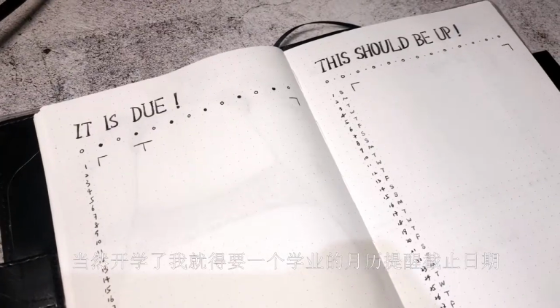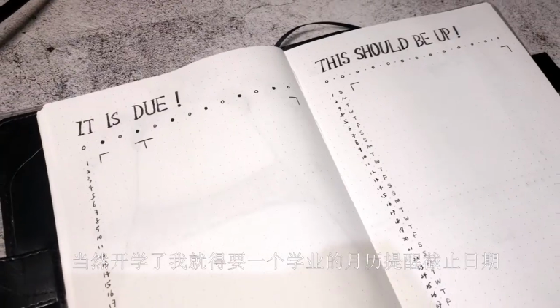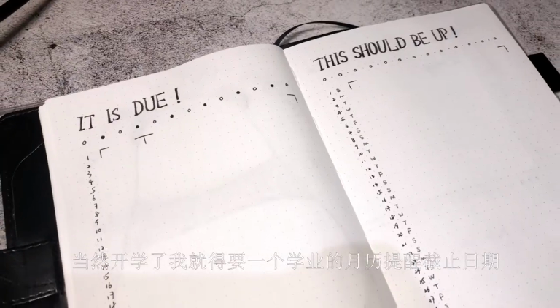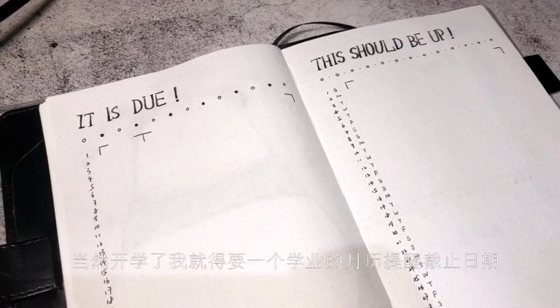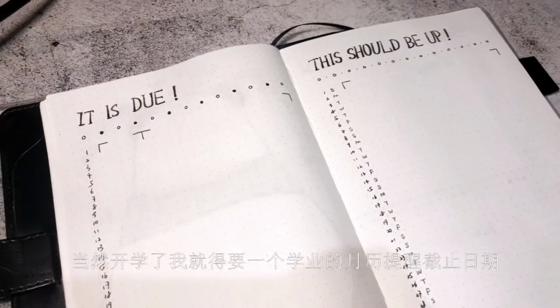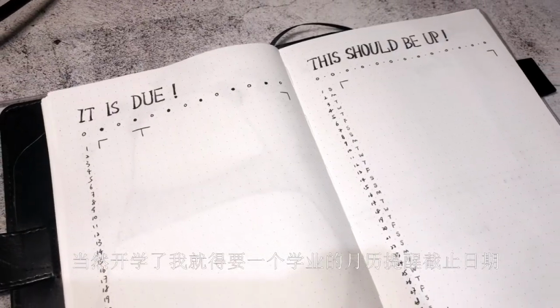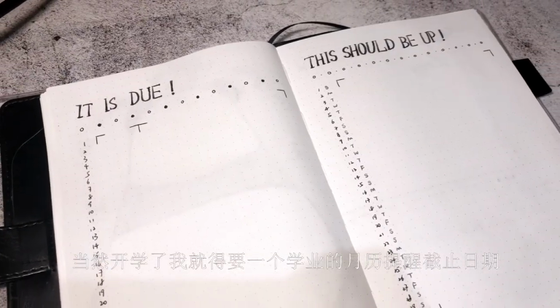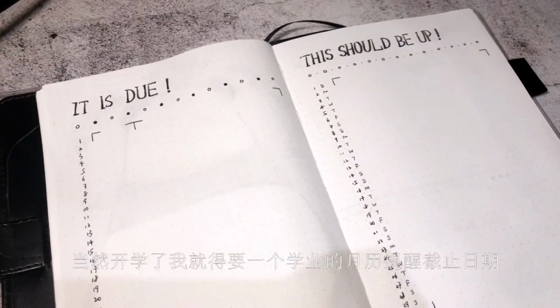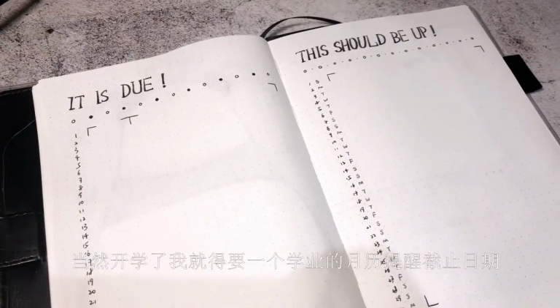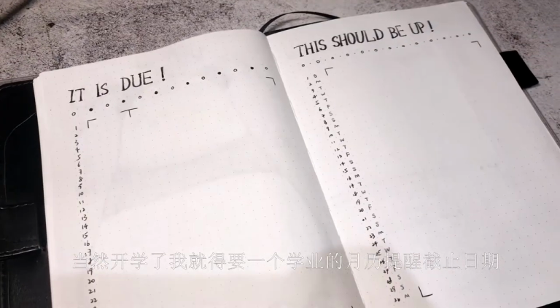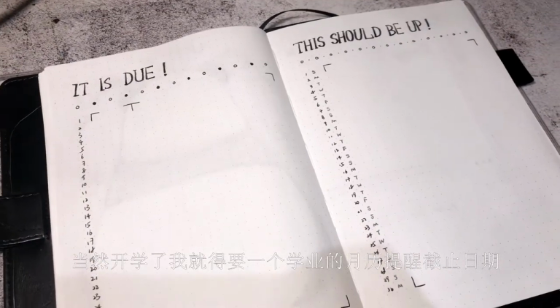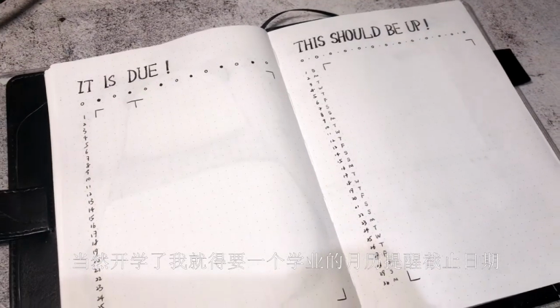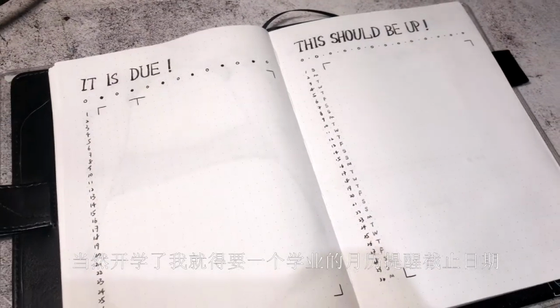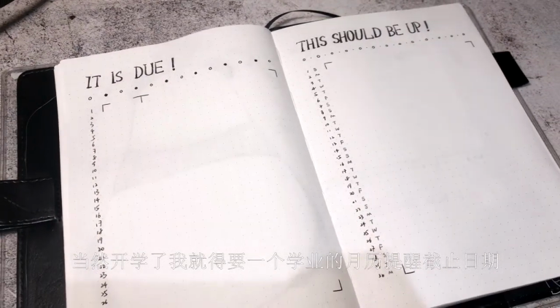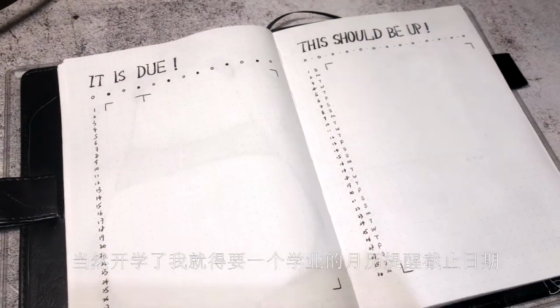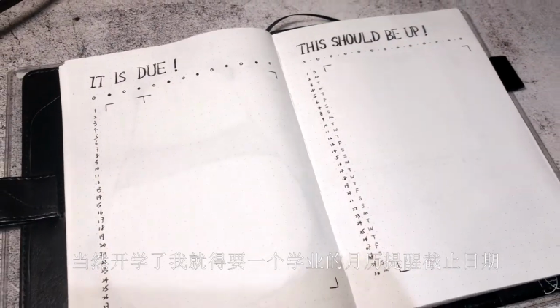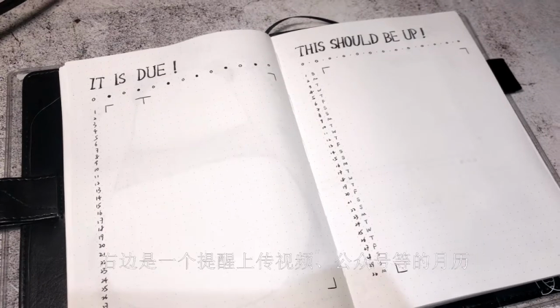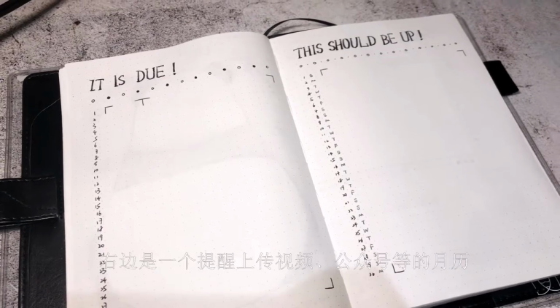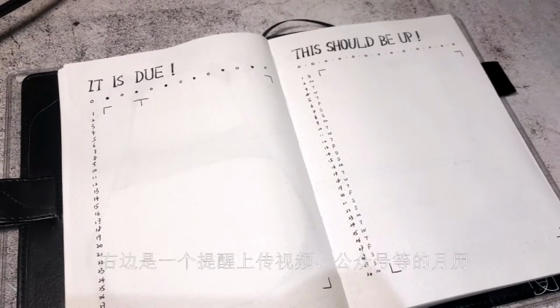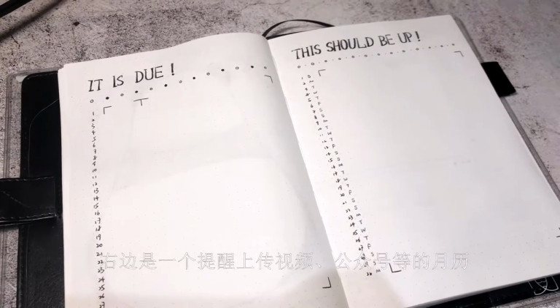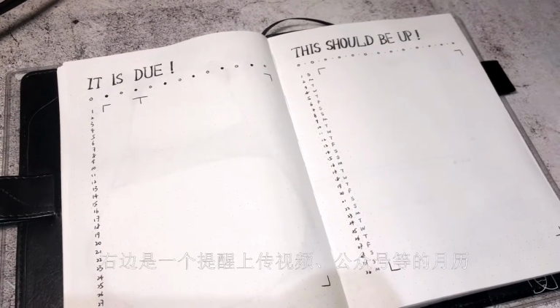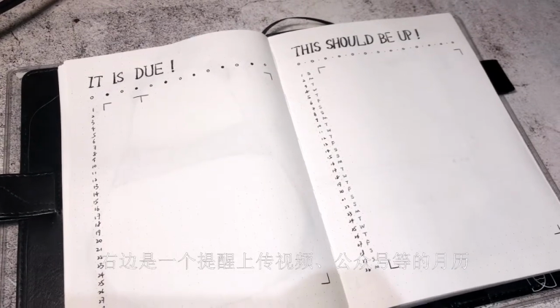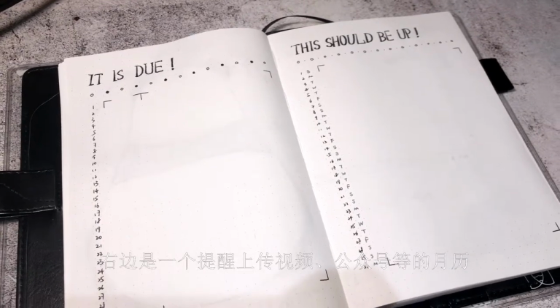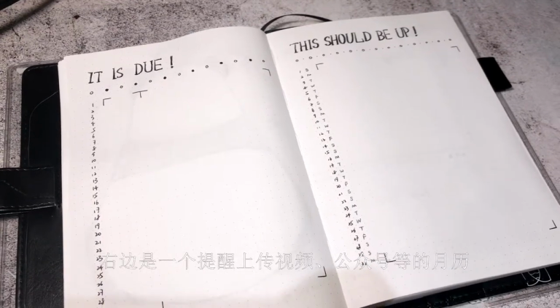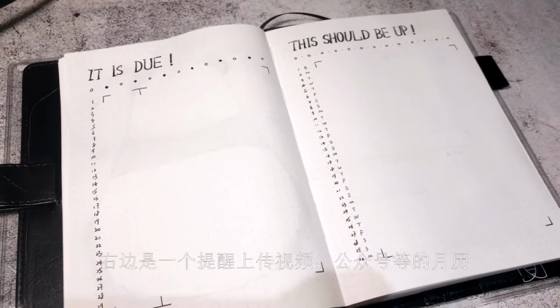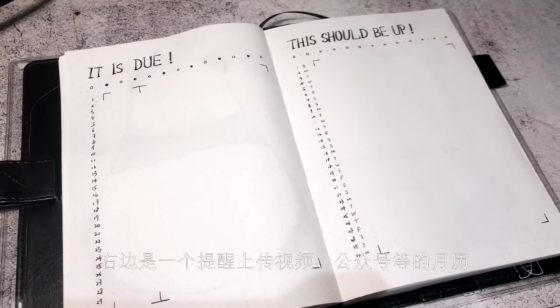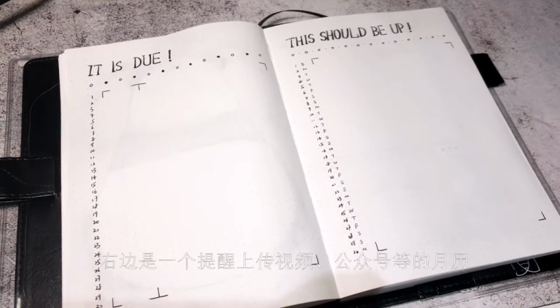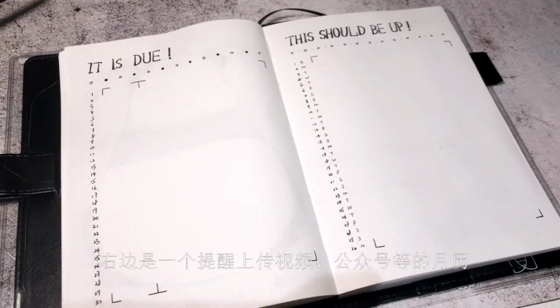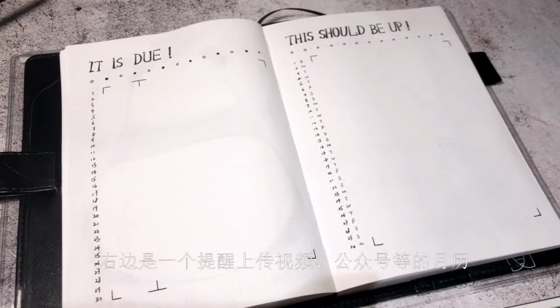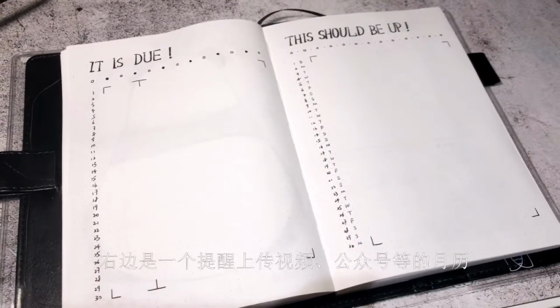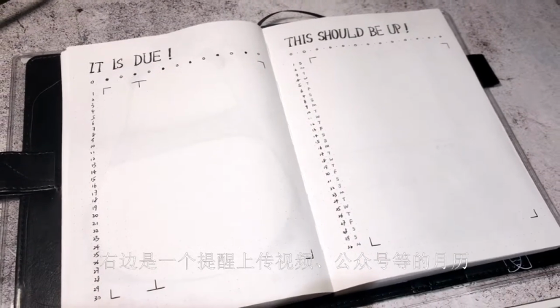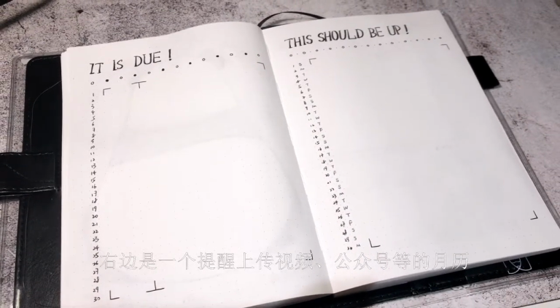Of course, as school starts, I need an academic calendar for the due dates. On the right is a calendar for videos, blog, and etc.